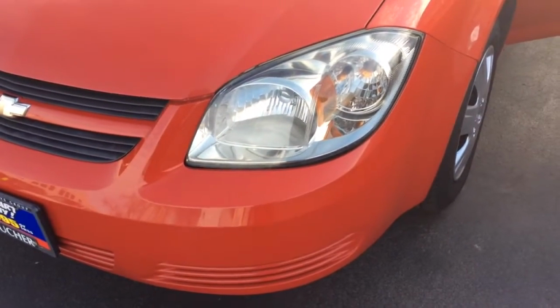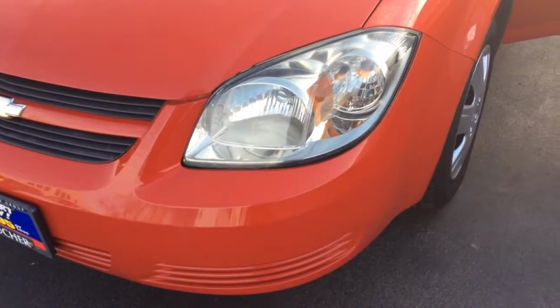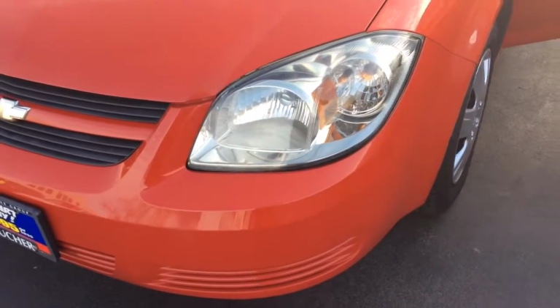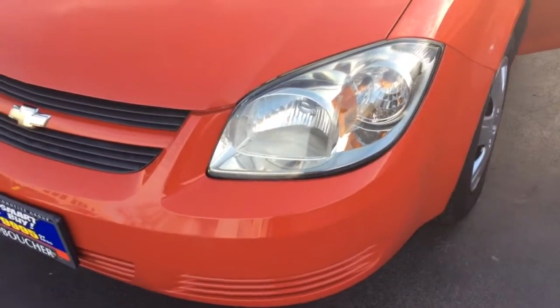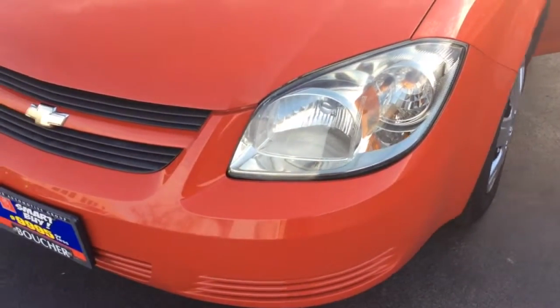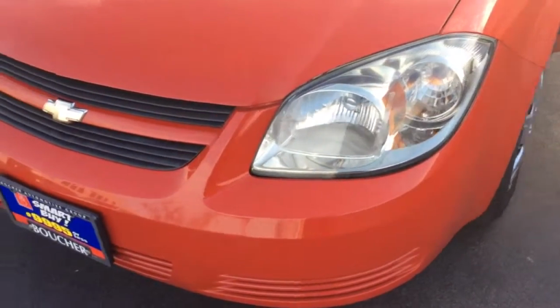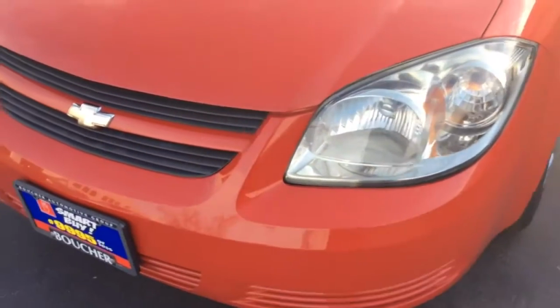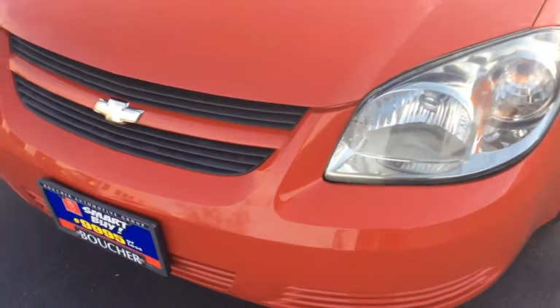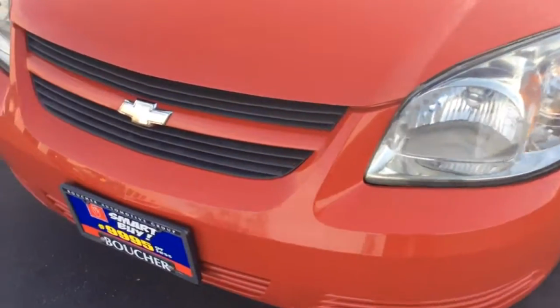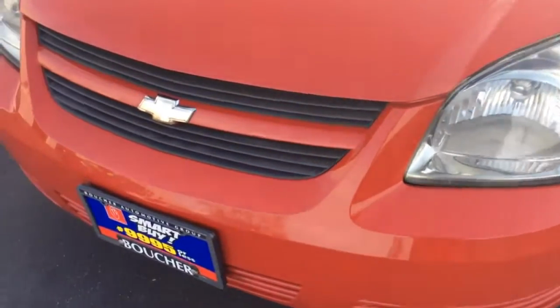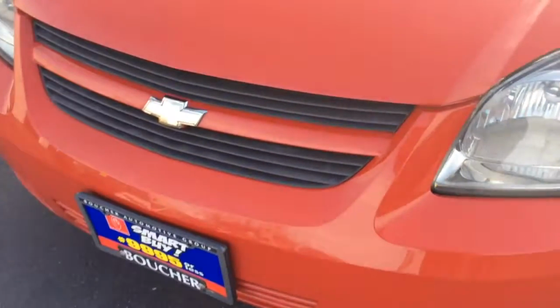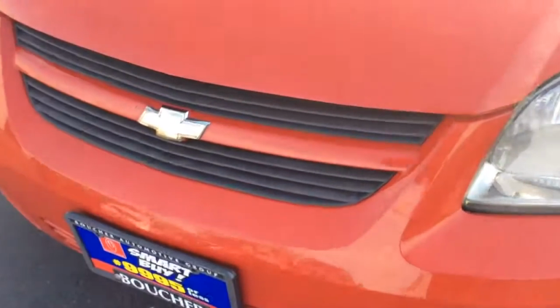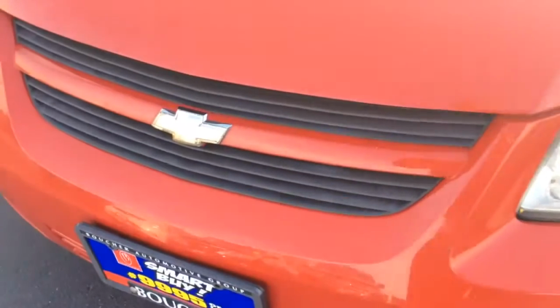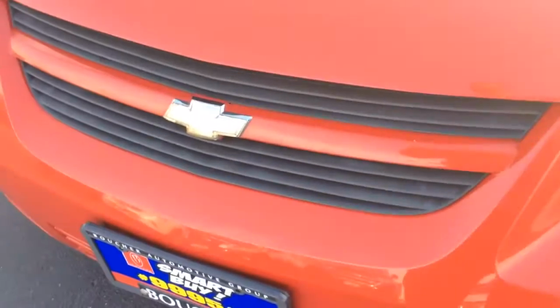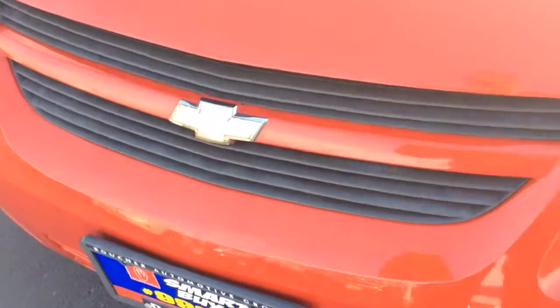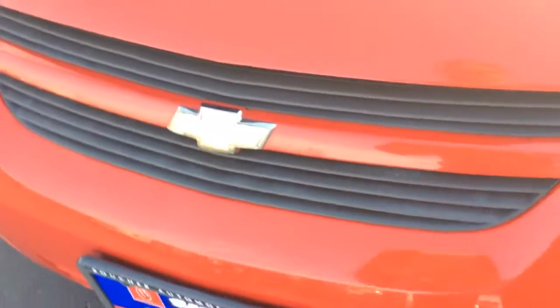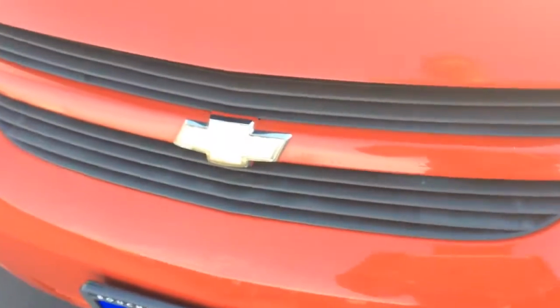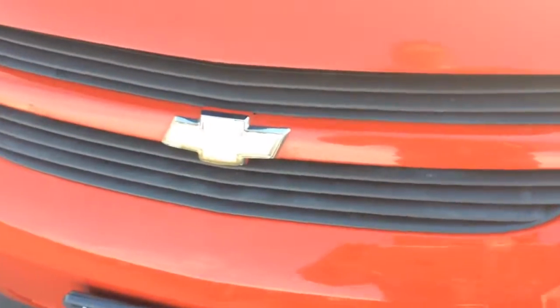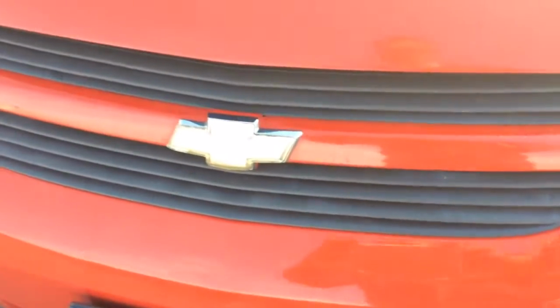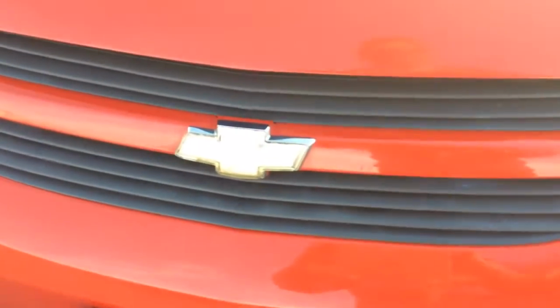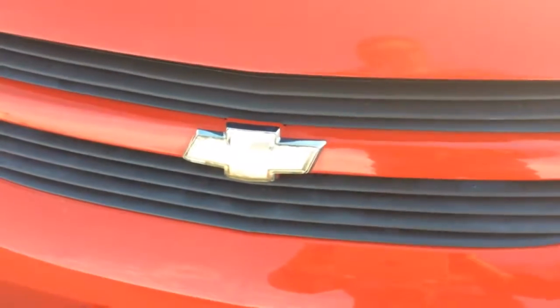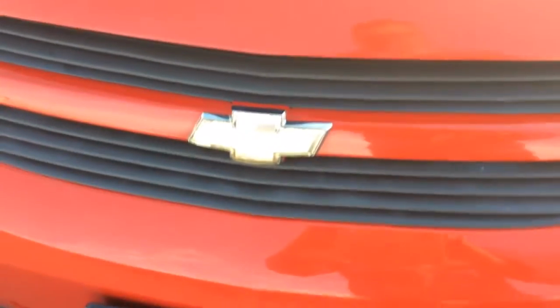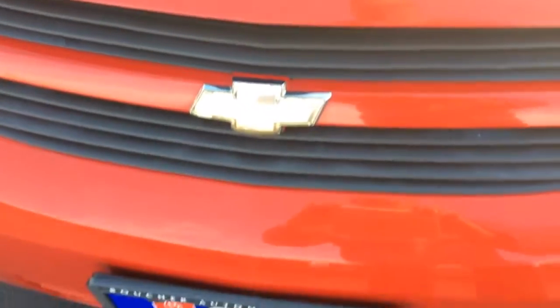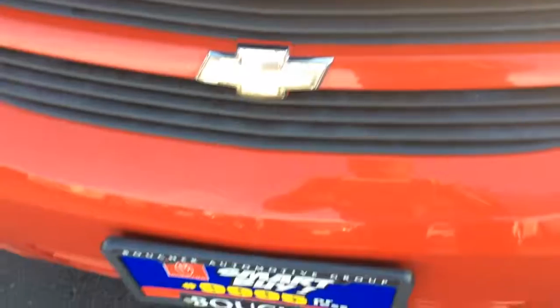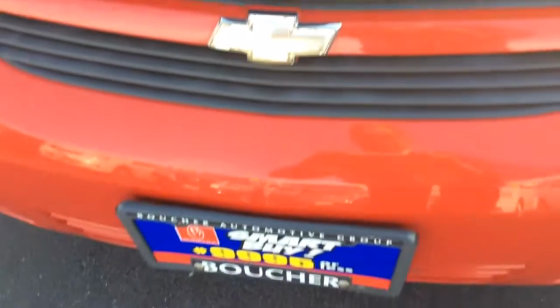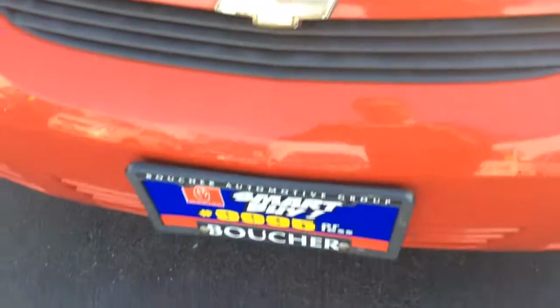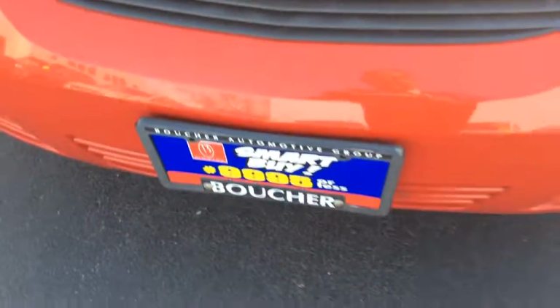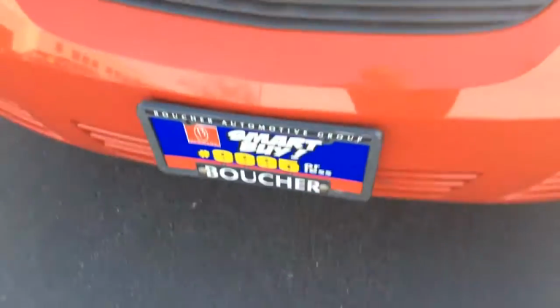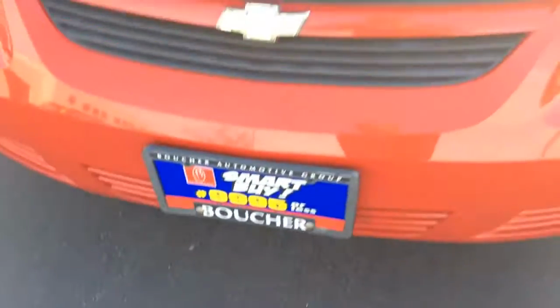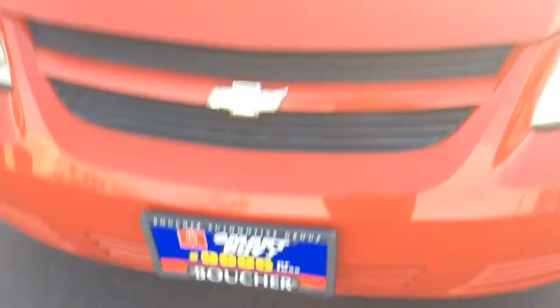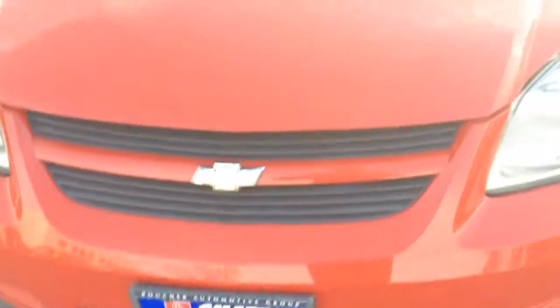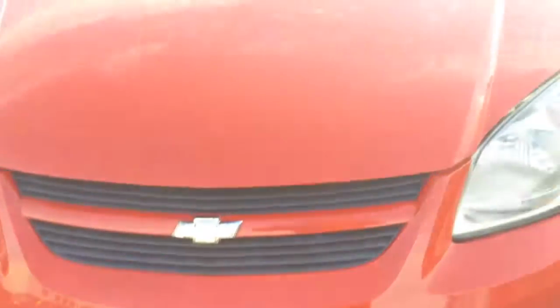Can't wait to show it to you. 262-549-1000. Please, when you call, ask for Dave here at Boucher.